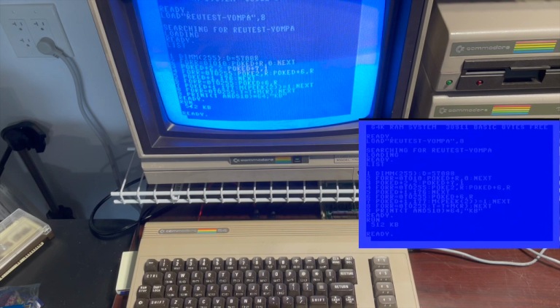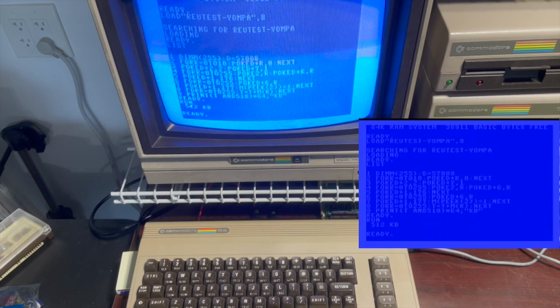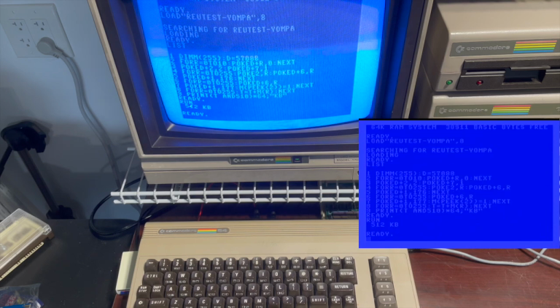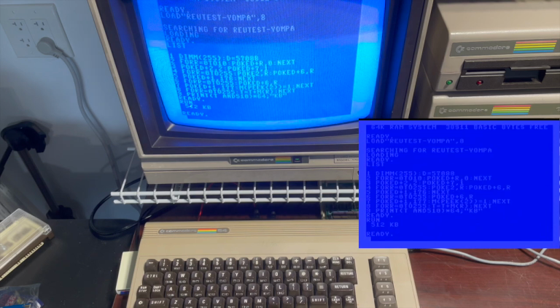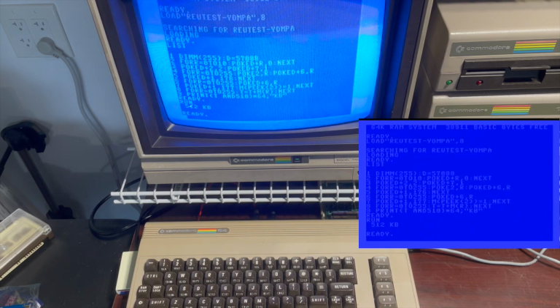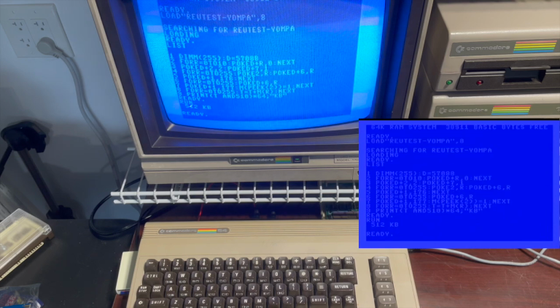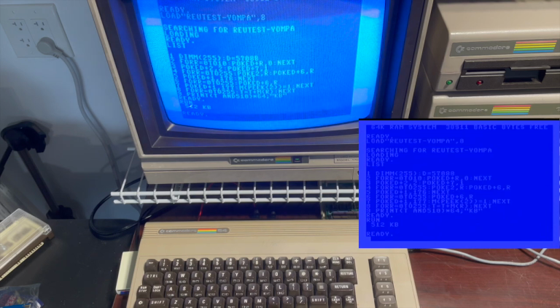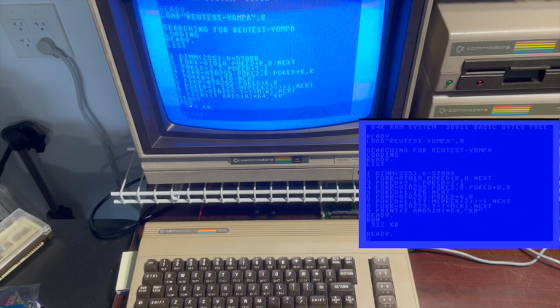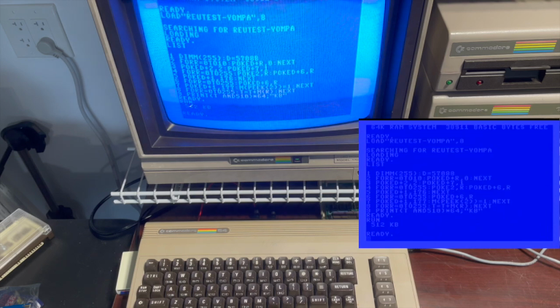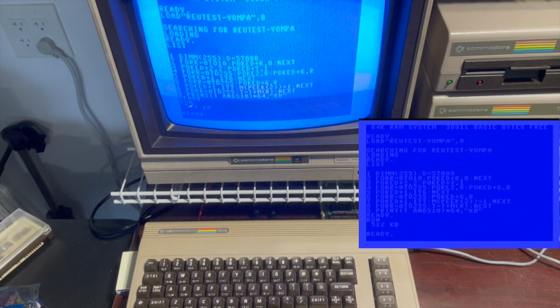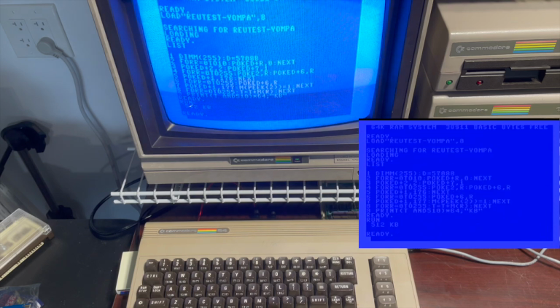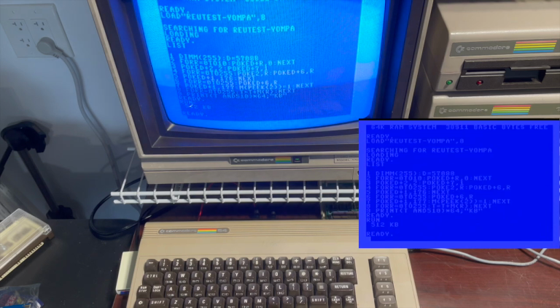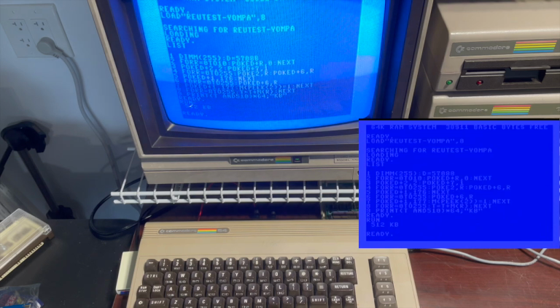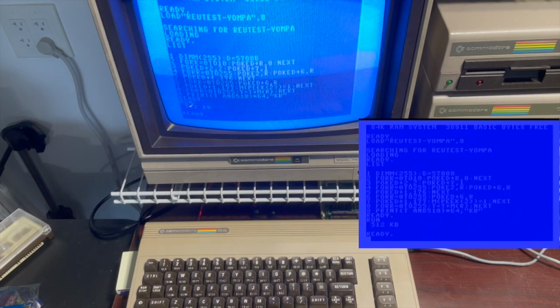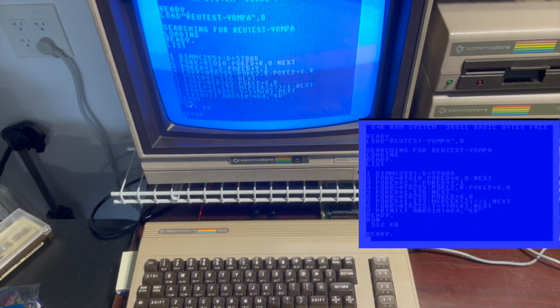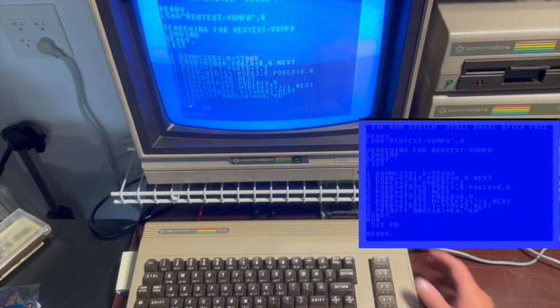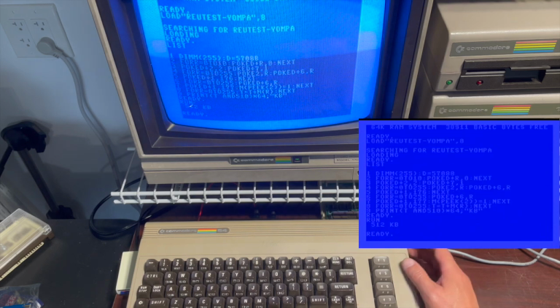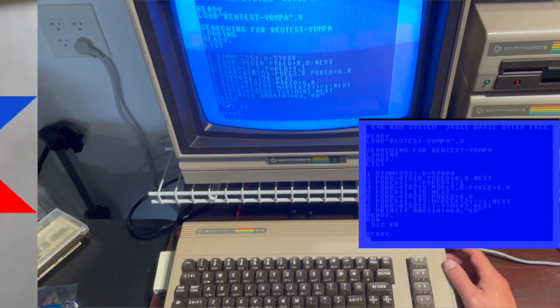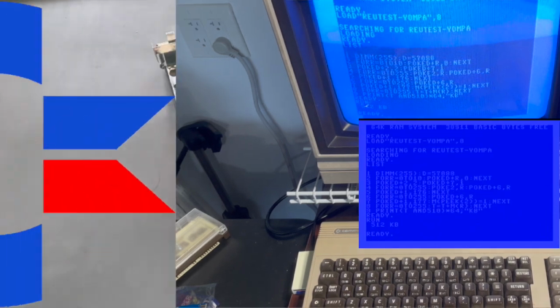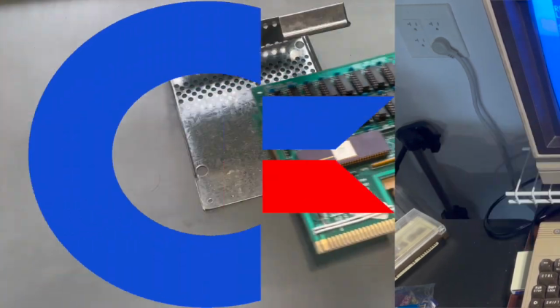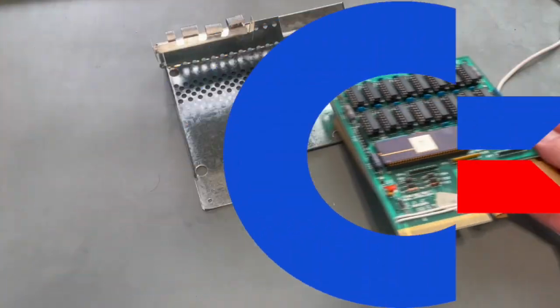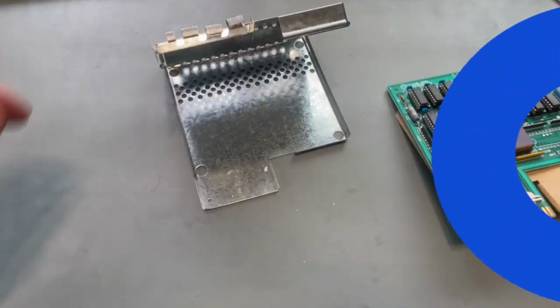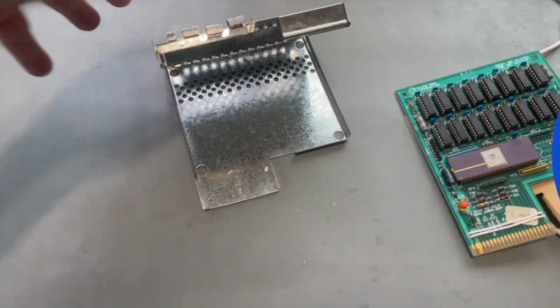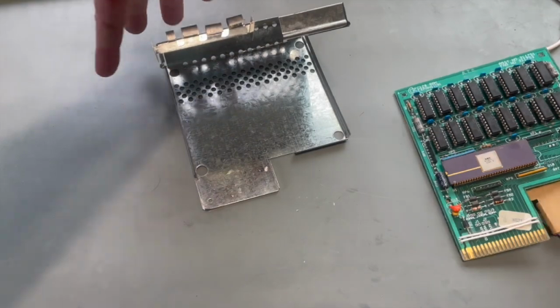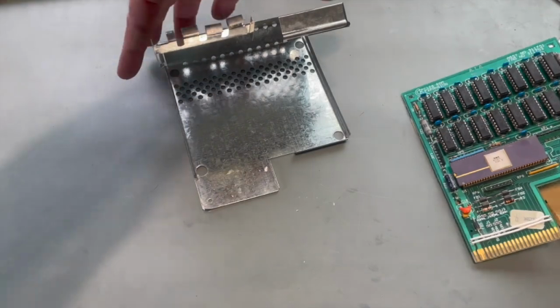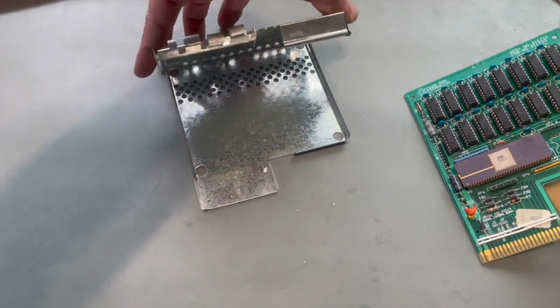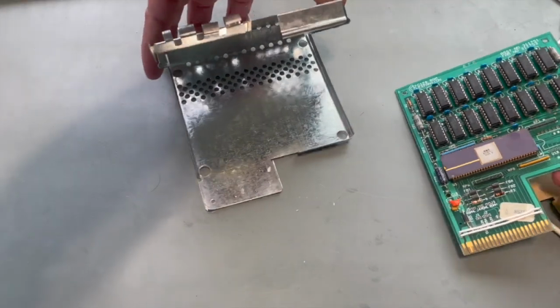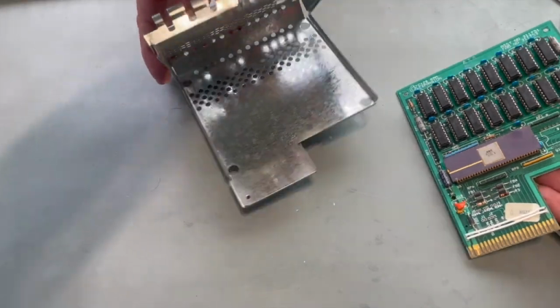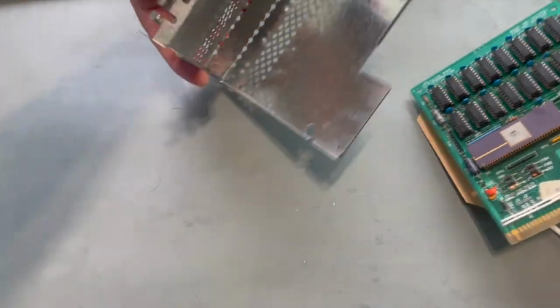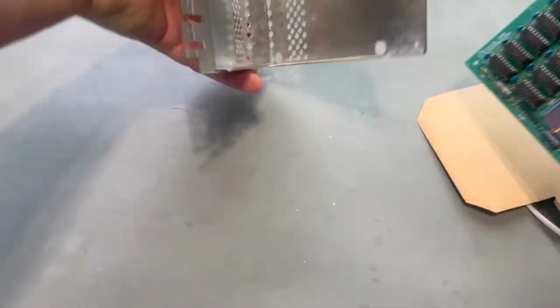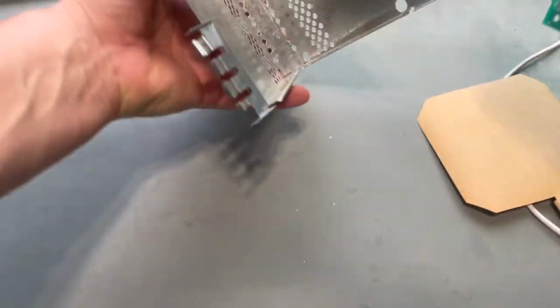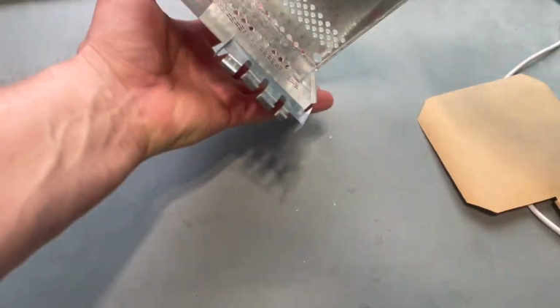512 KB is what we wanted to see here. This means I'm officially done working on the 1700, so I can put it back in its case.